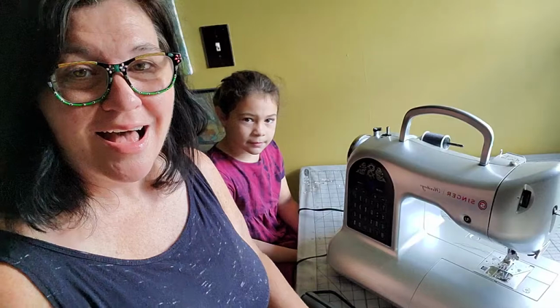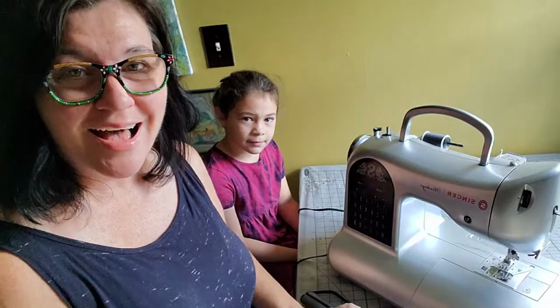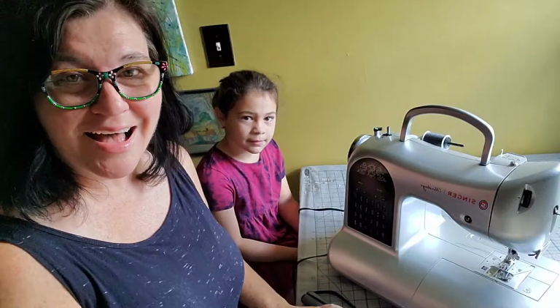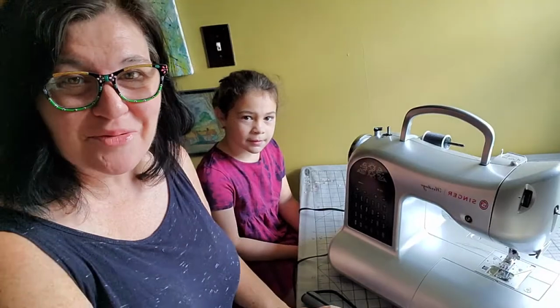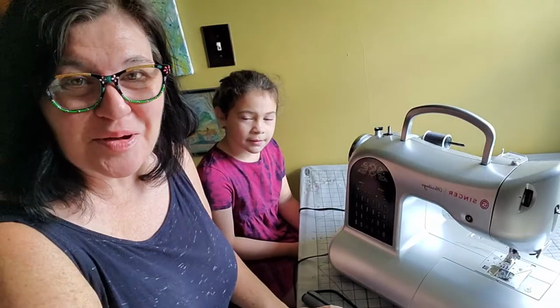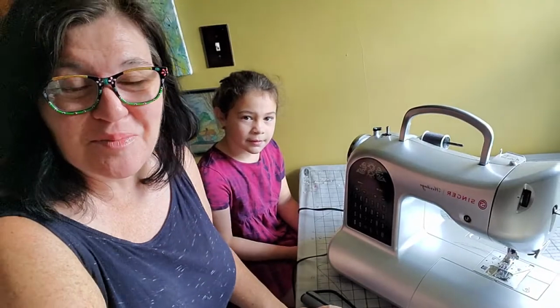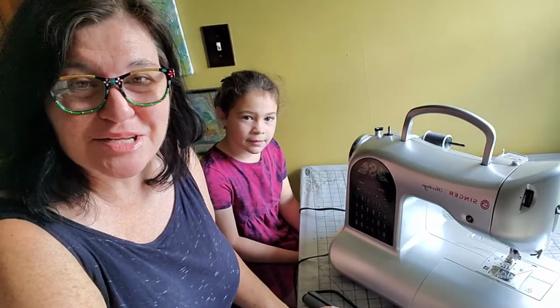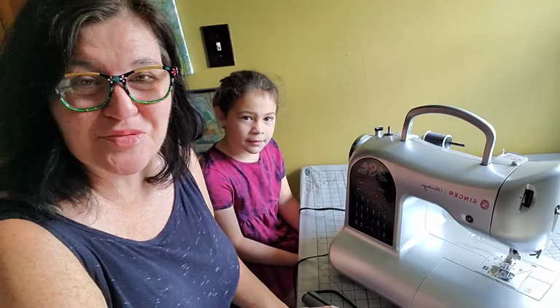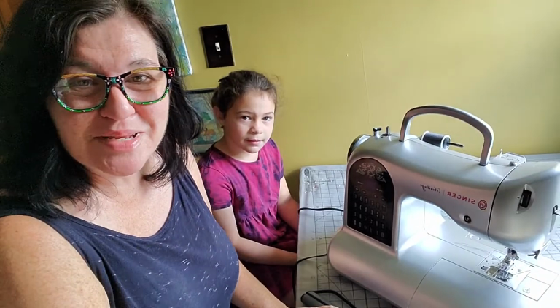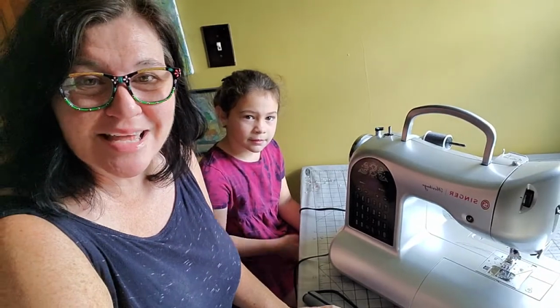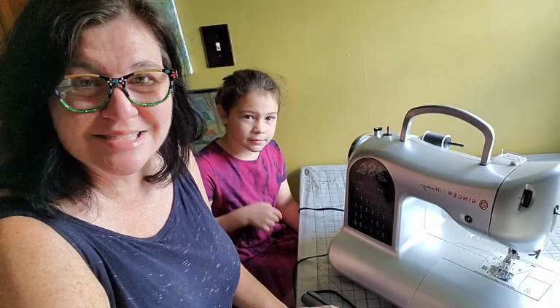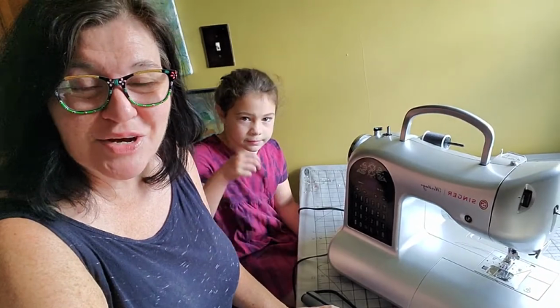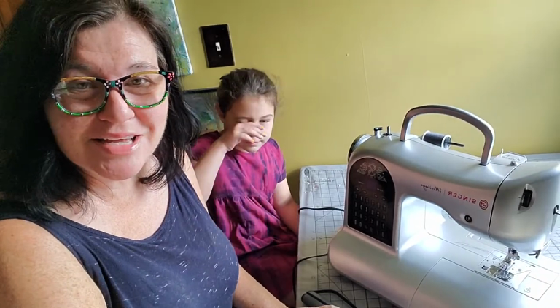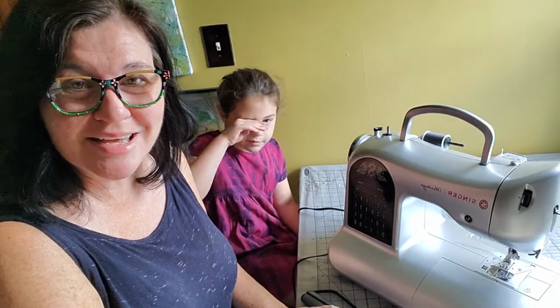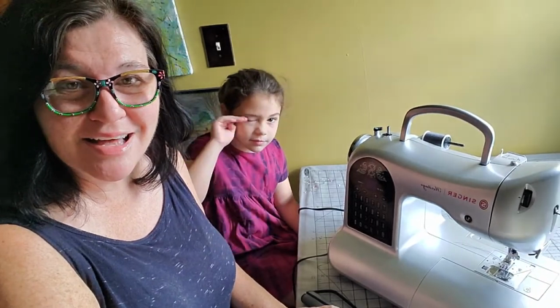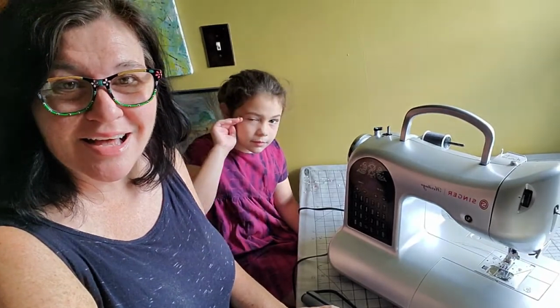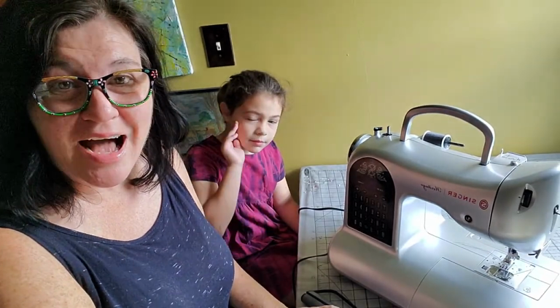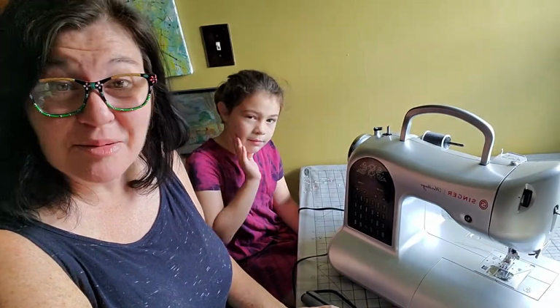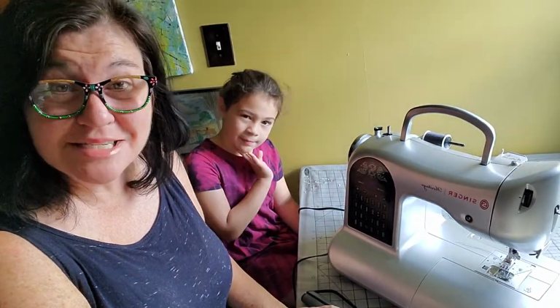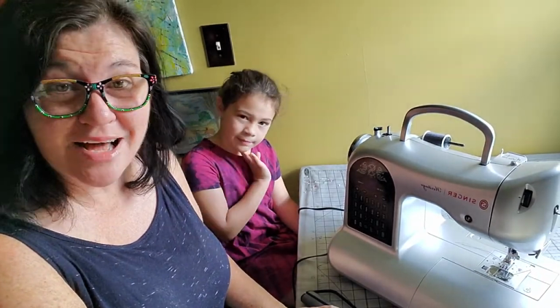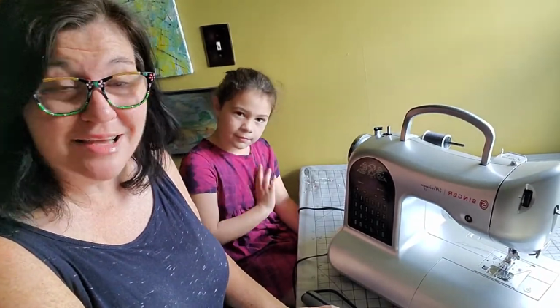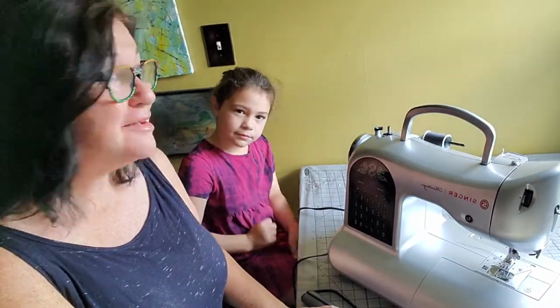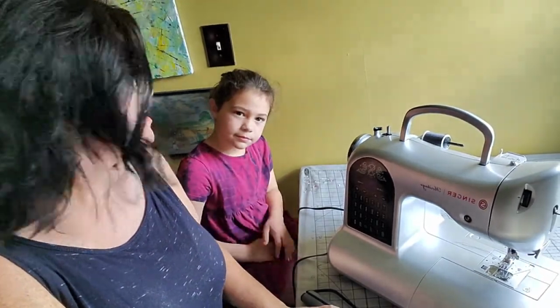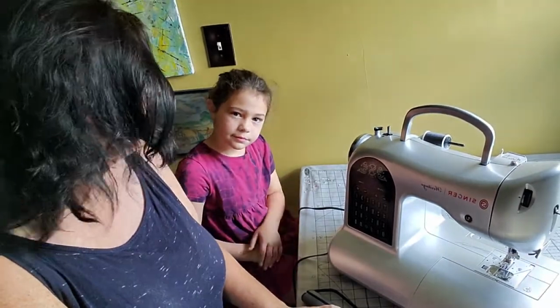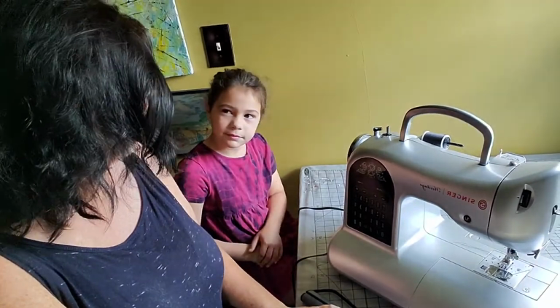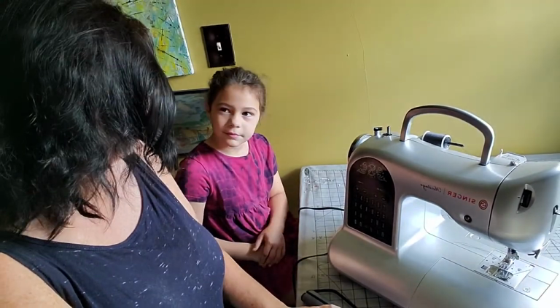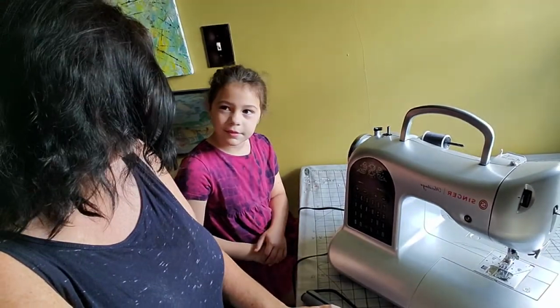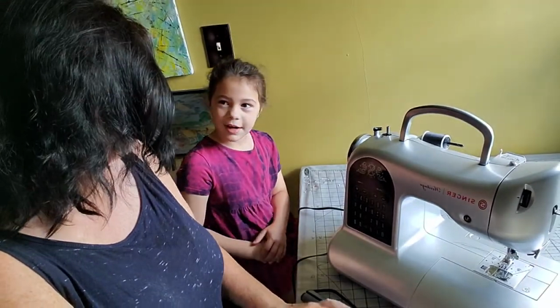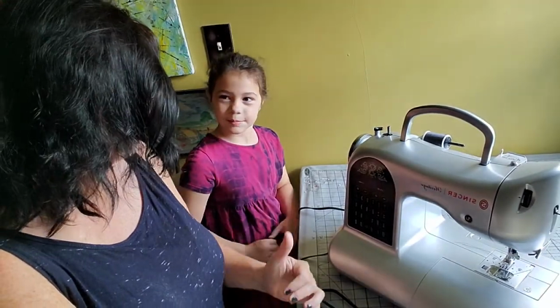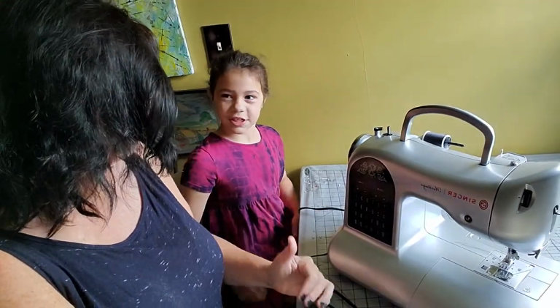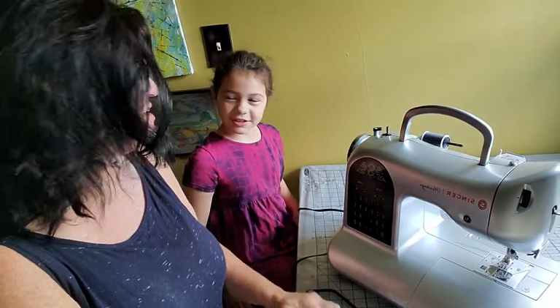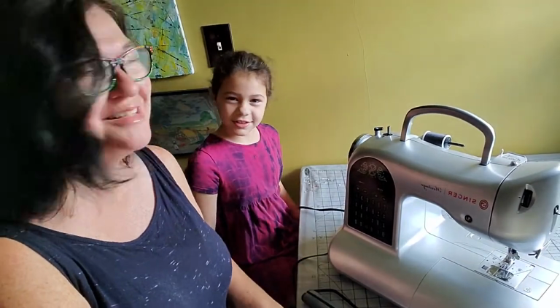Hi, welcome back to Ribbon Candy Hooking. I'm Deanna. I'm Jocelyn.